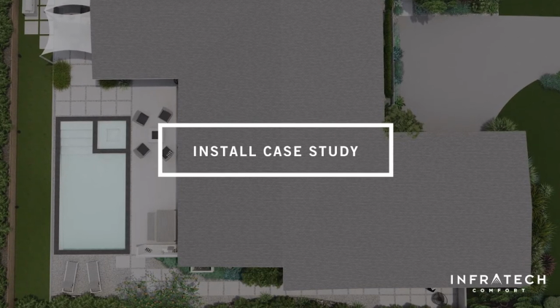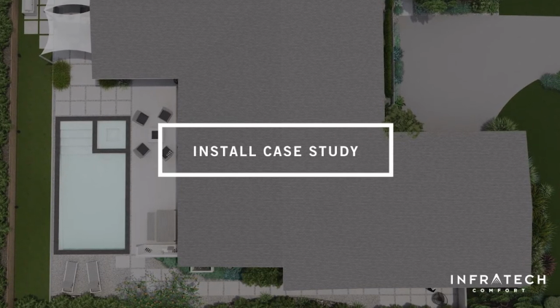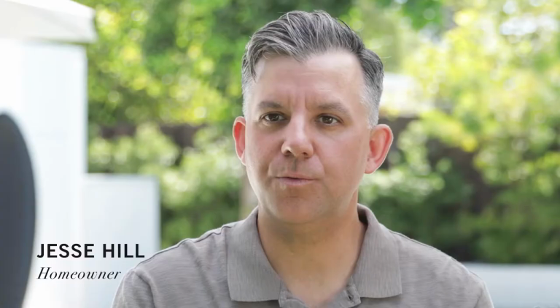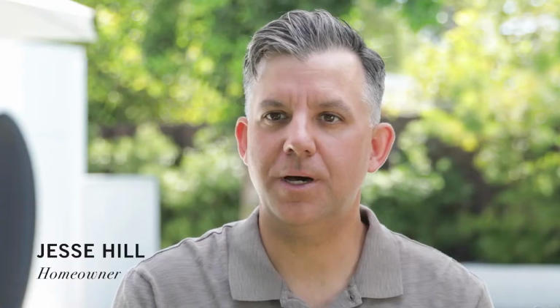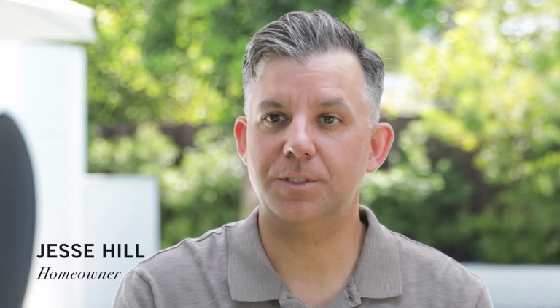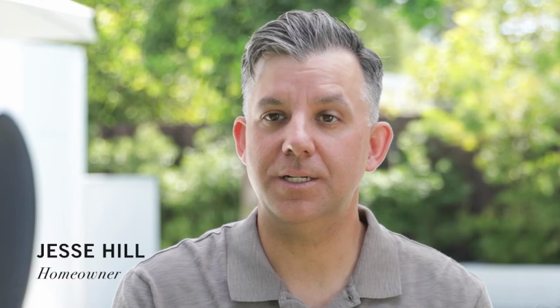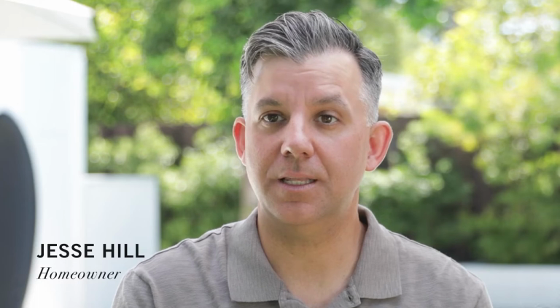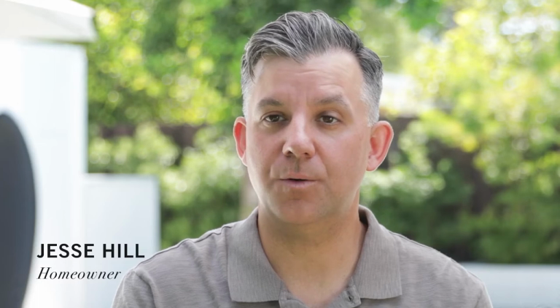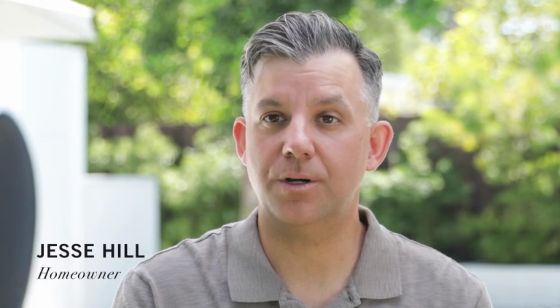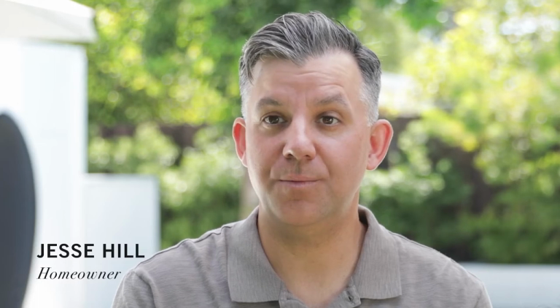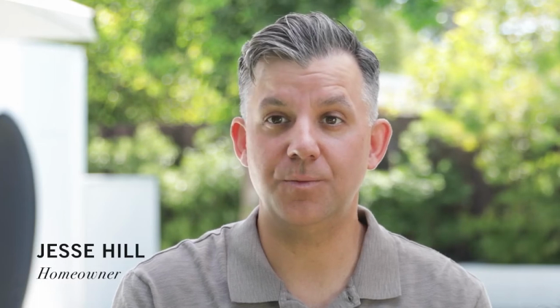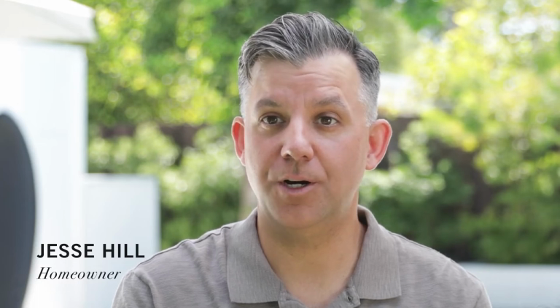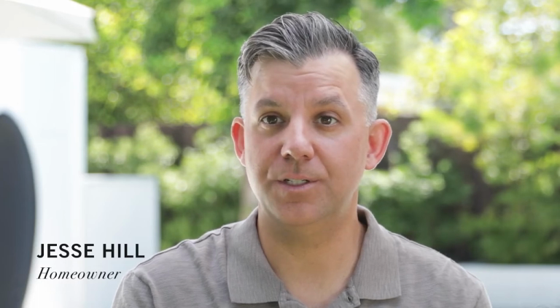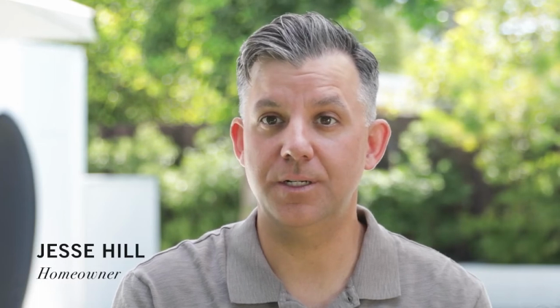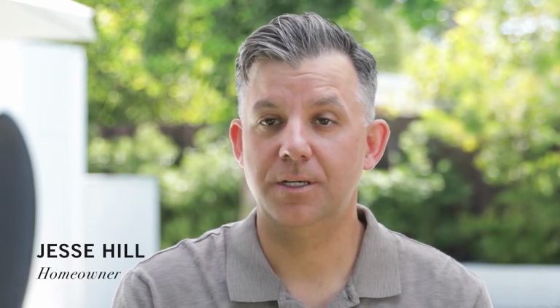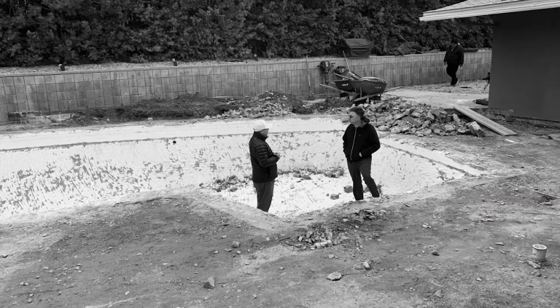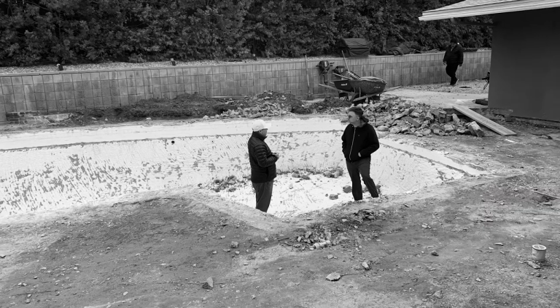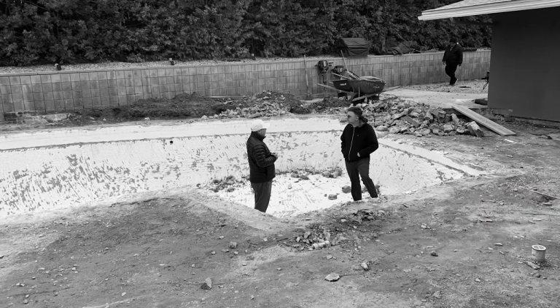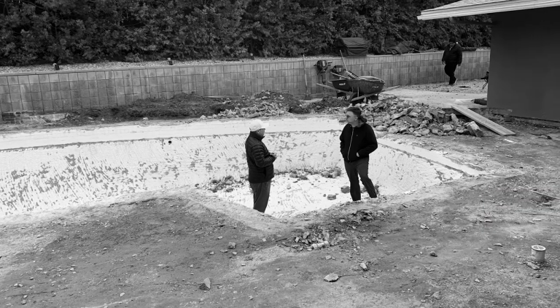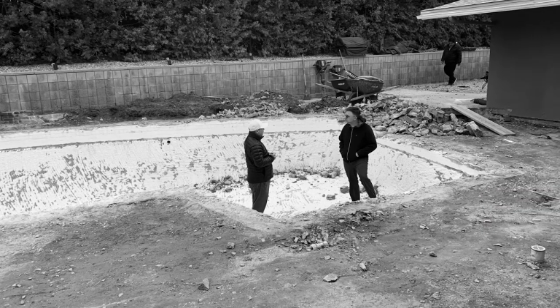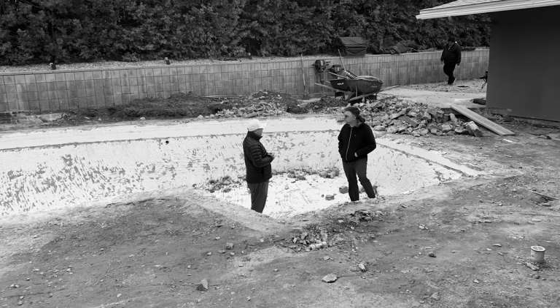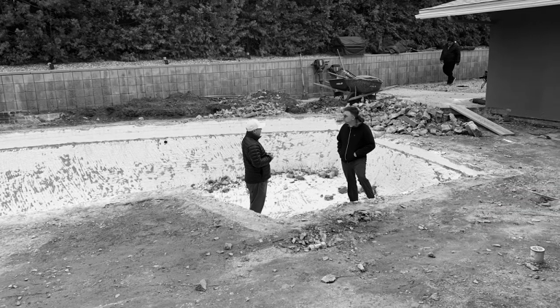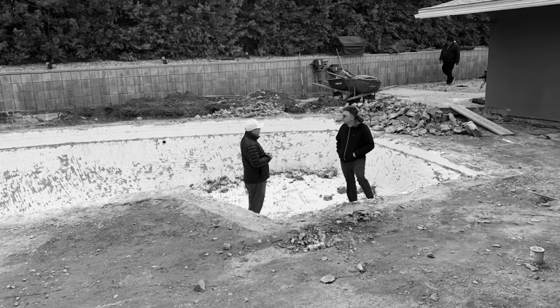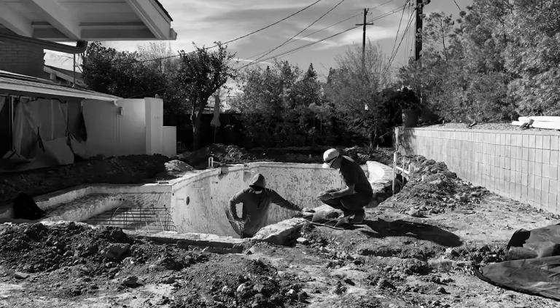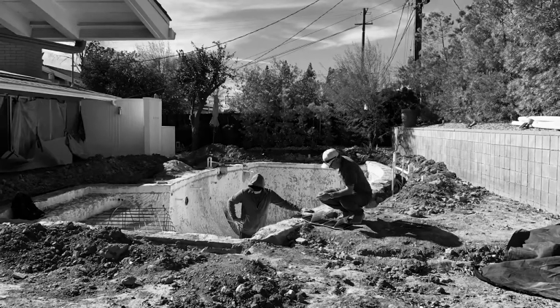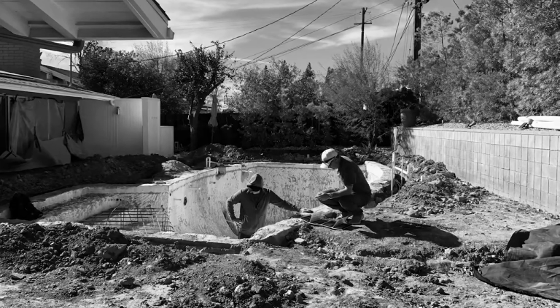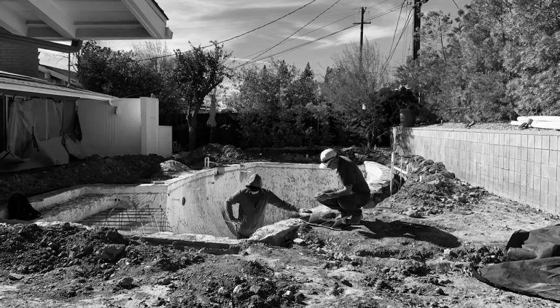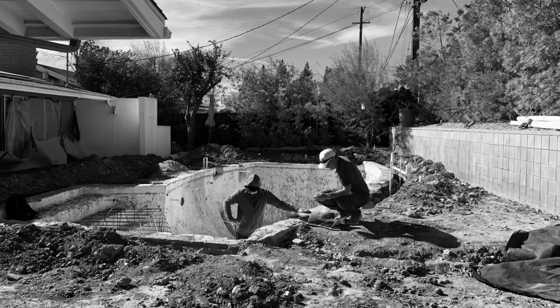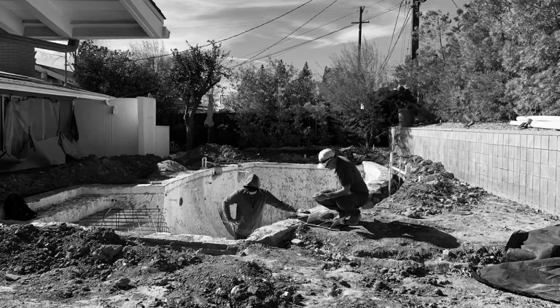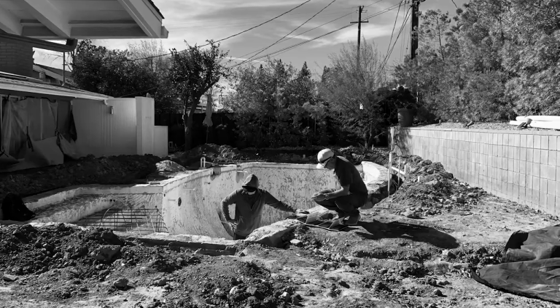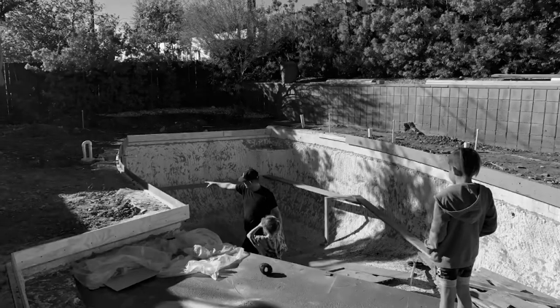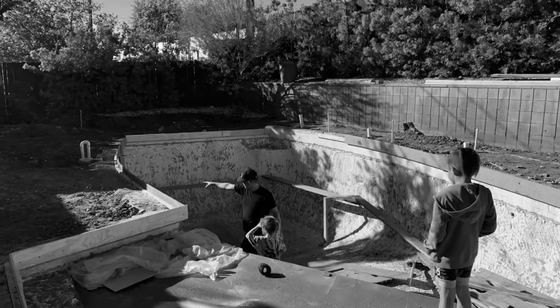We knew the remodel was going to need a lot of work and we didn't want to overdo it, so we kept the restraint of the mid-century design in our decisions by keeping them minimal.